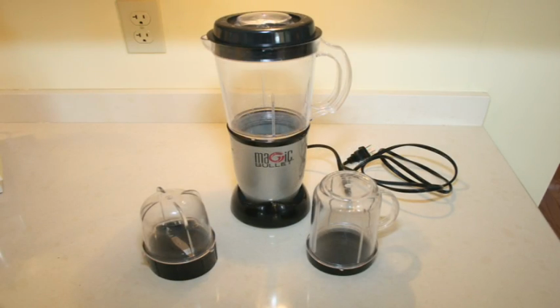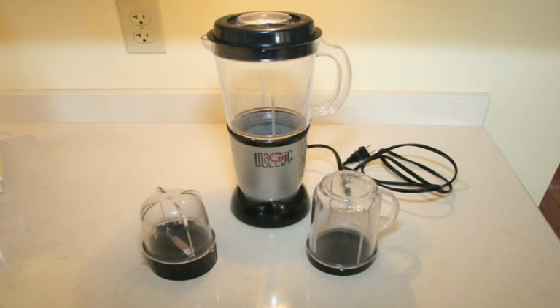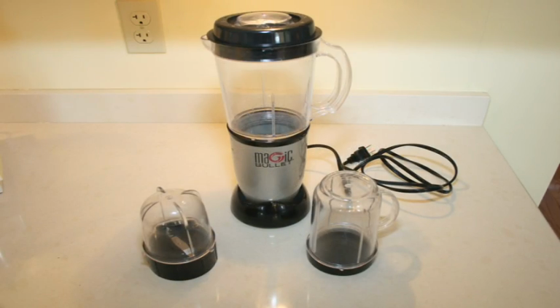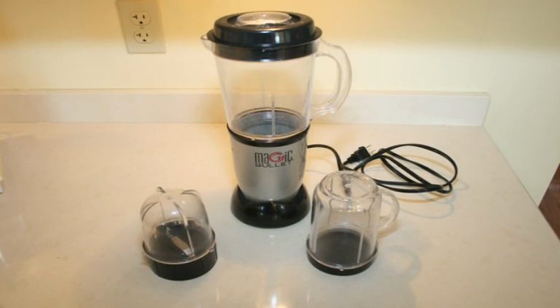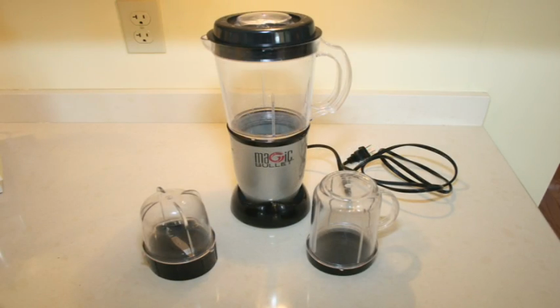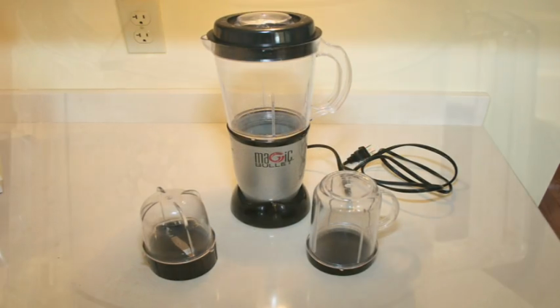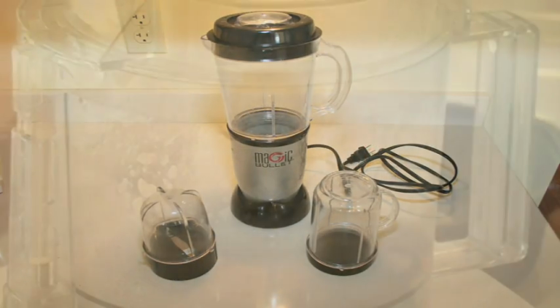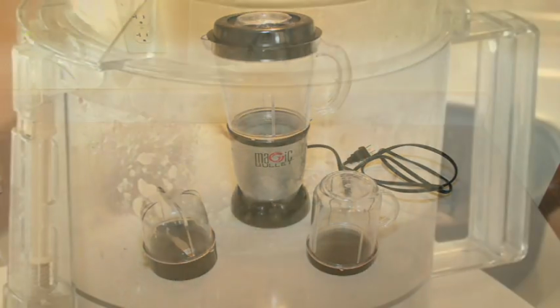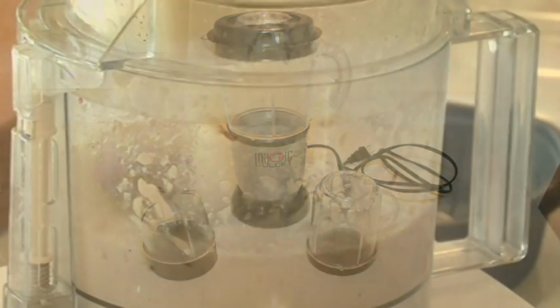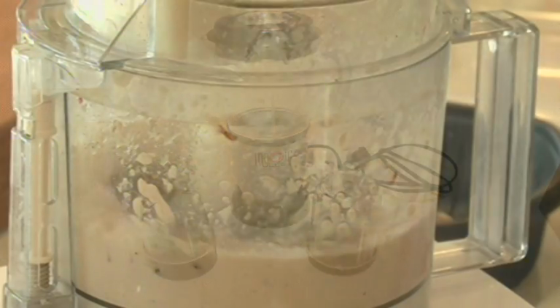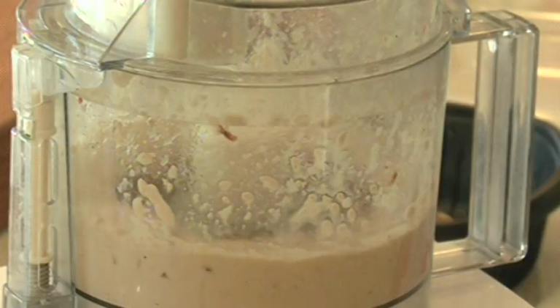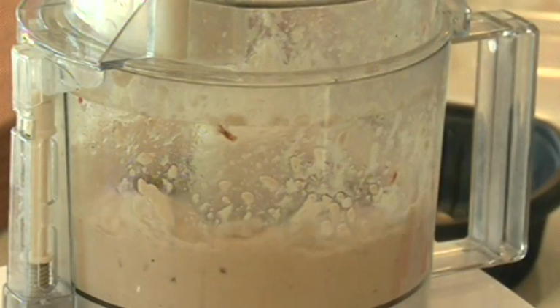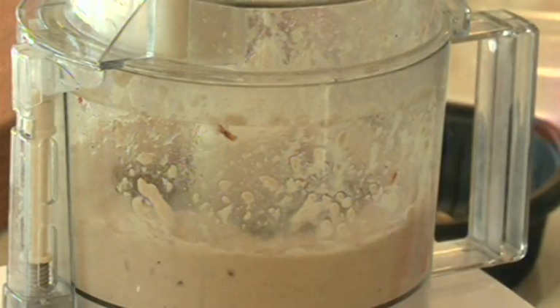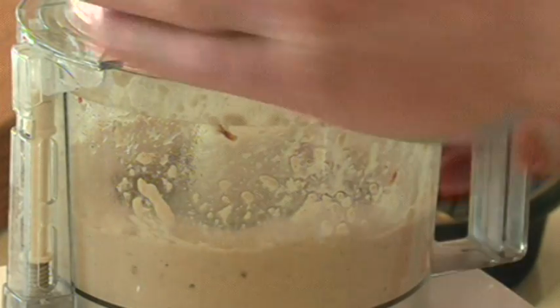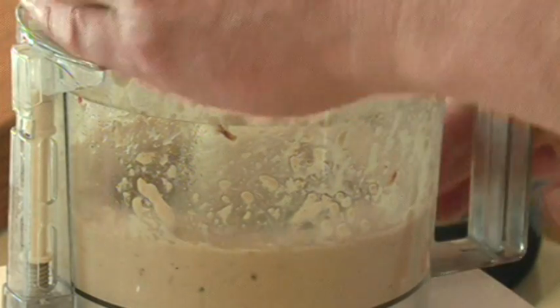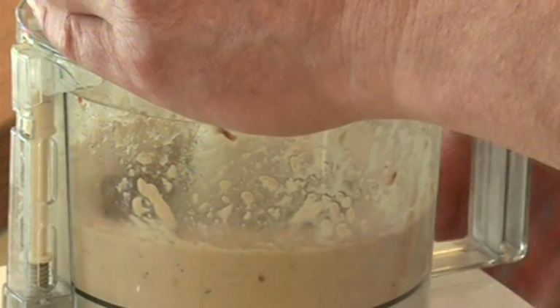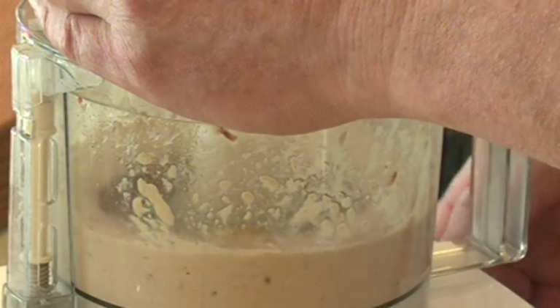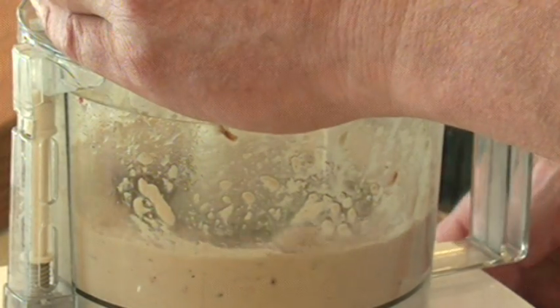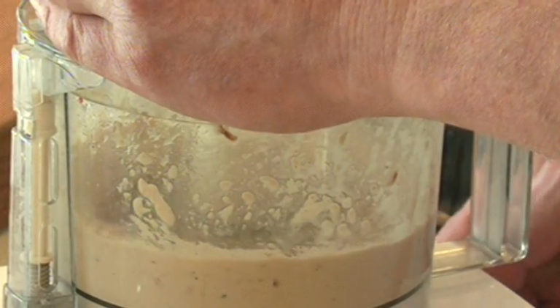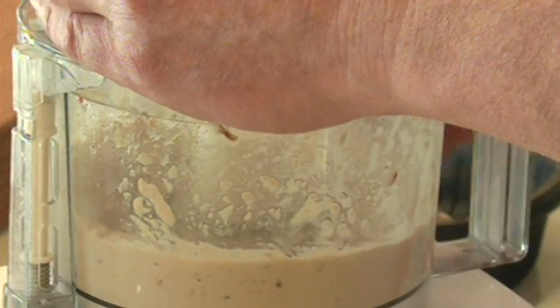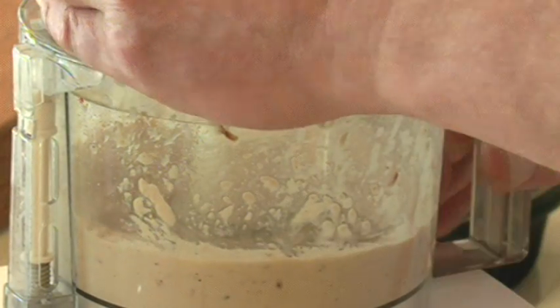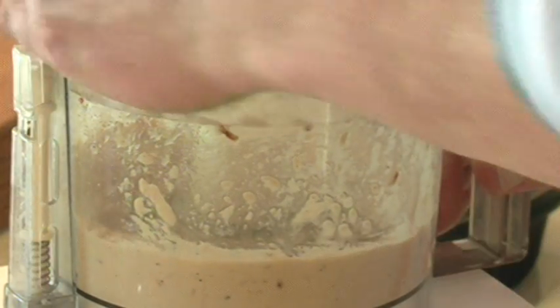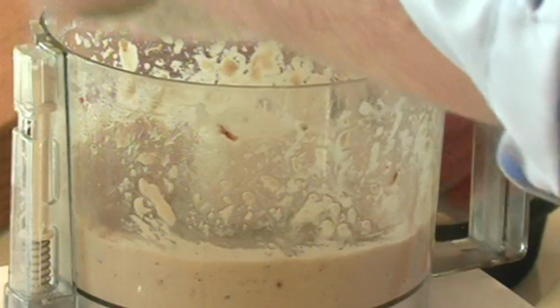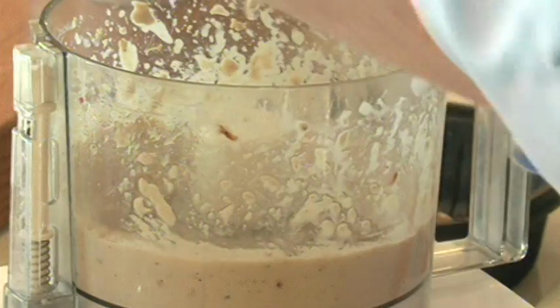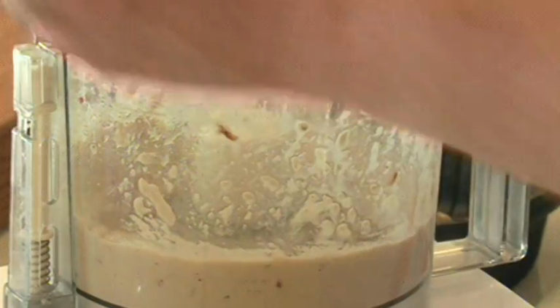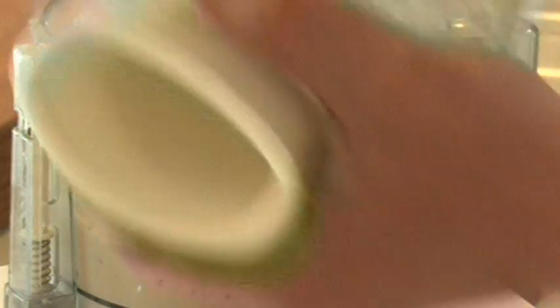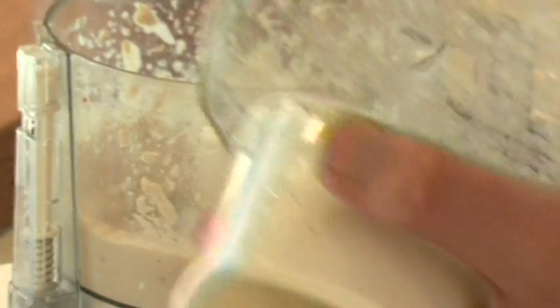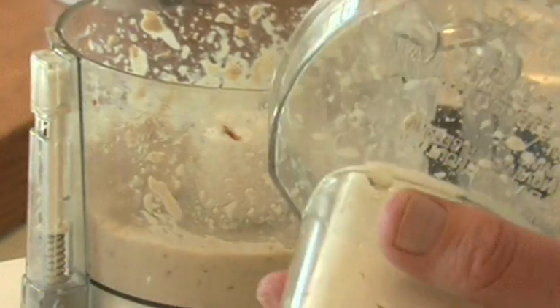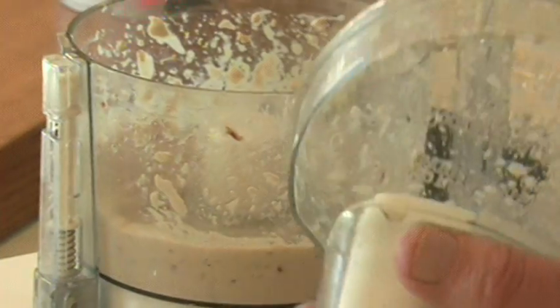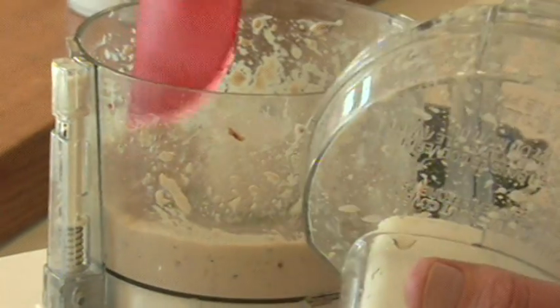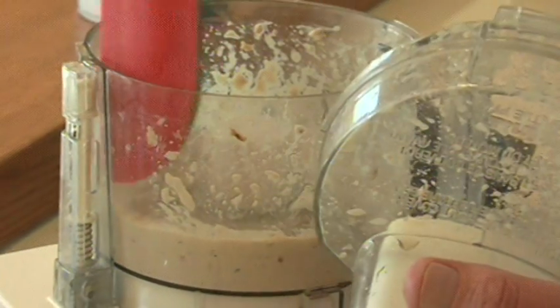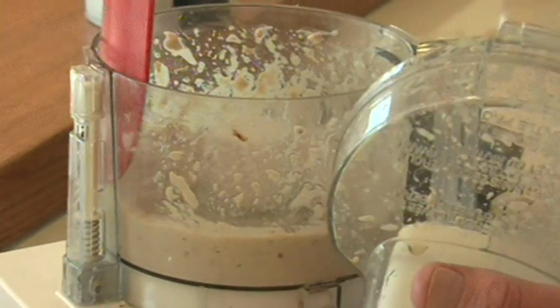Watch out for lumps. When in doubt, throw it out.